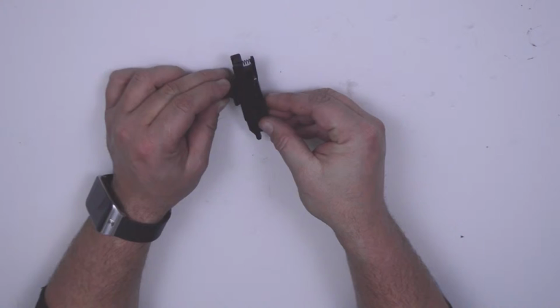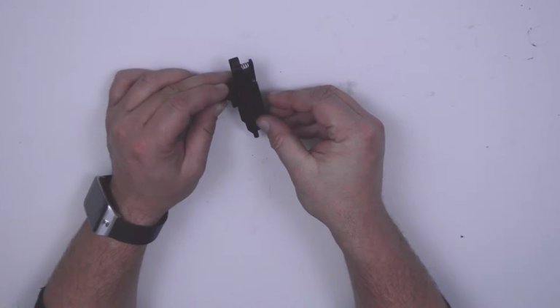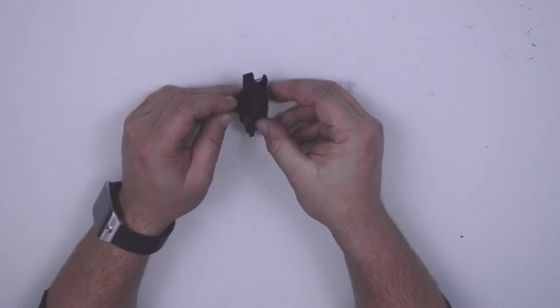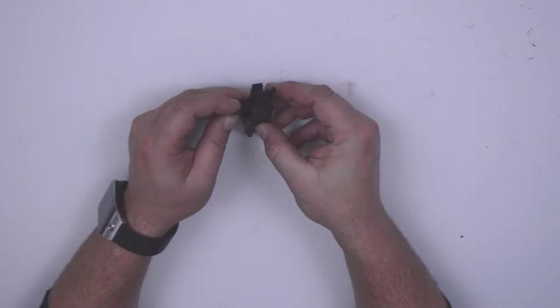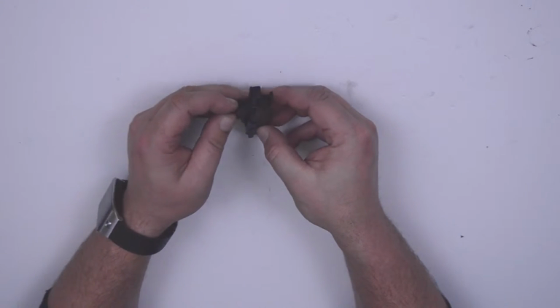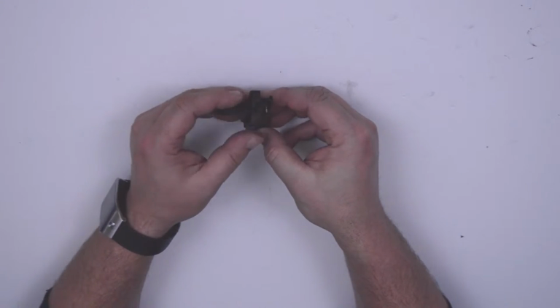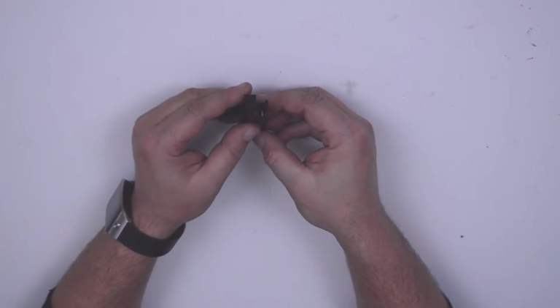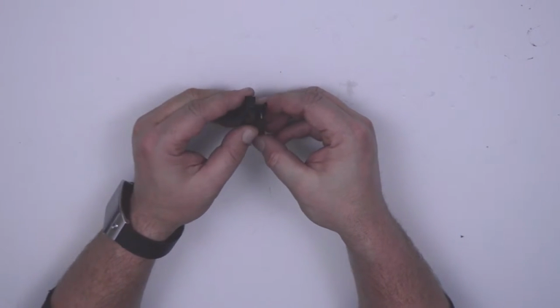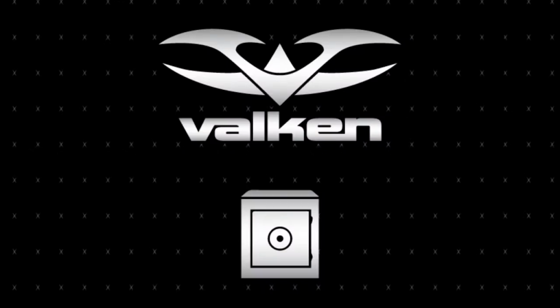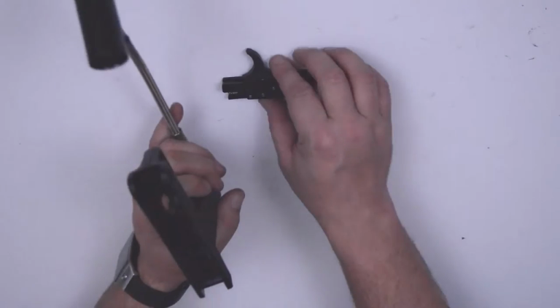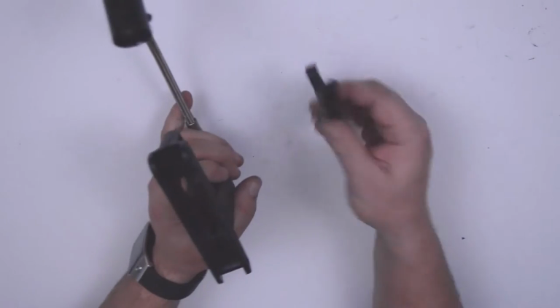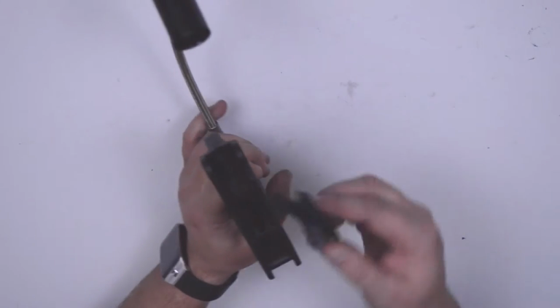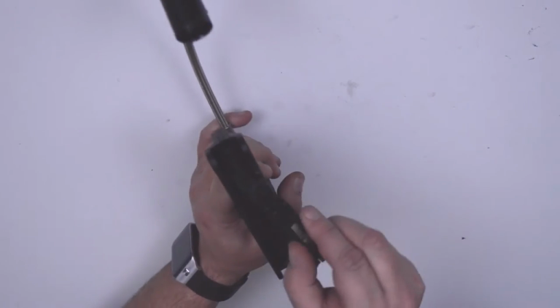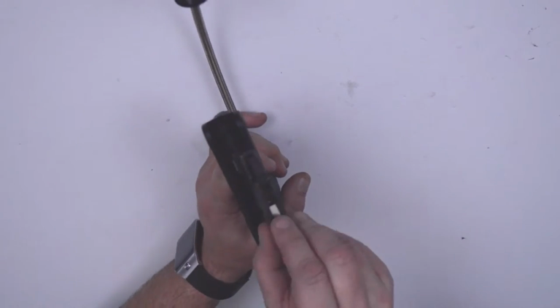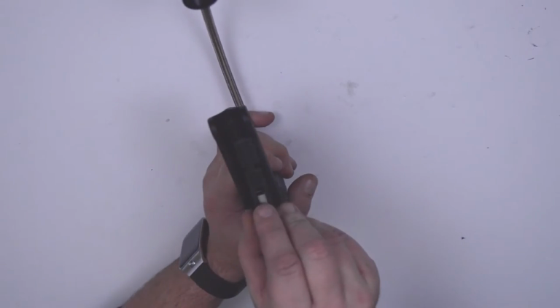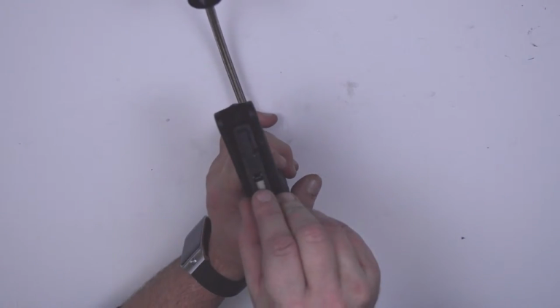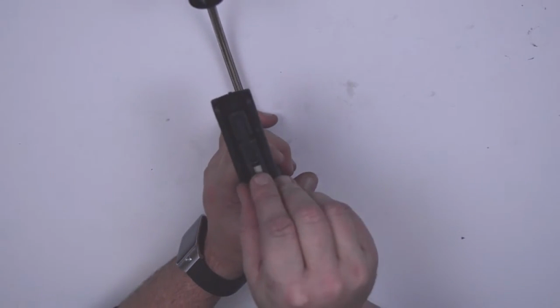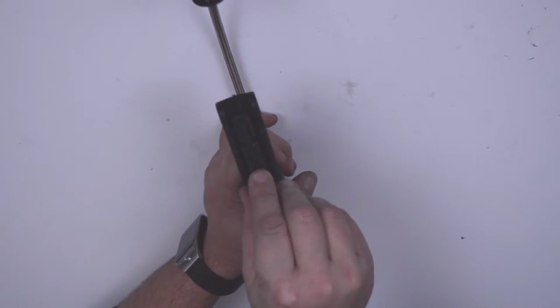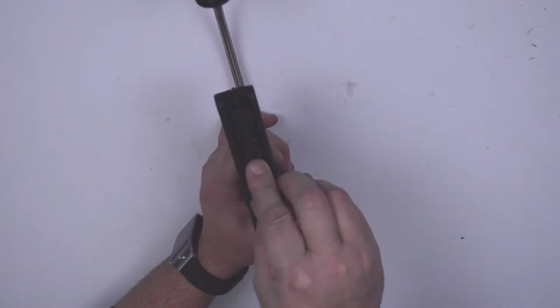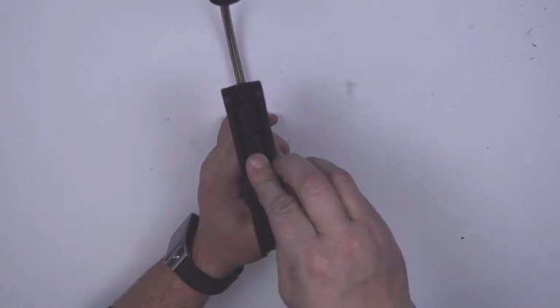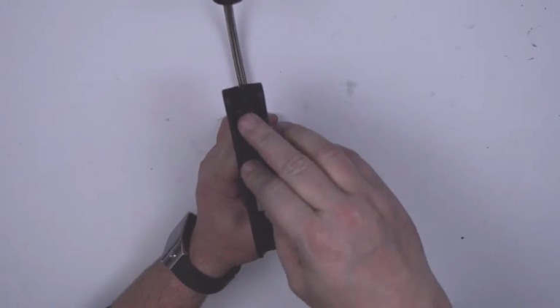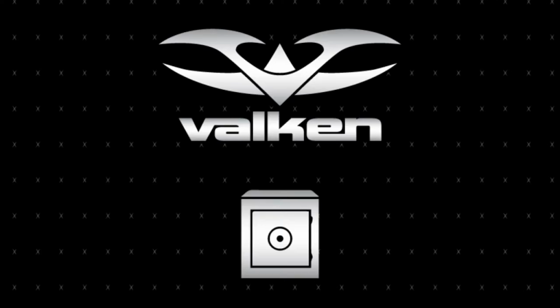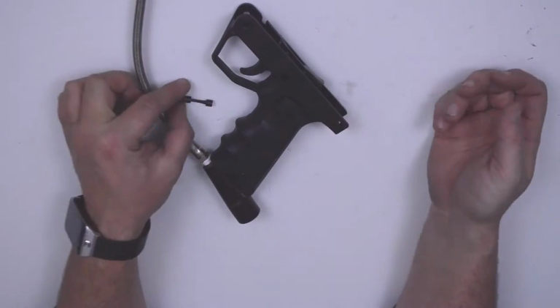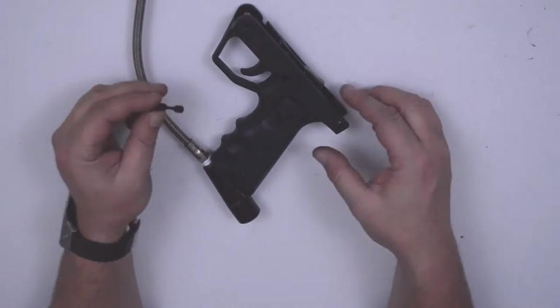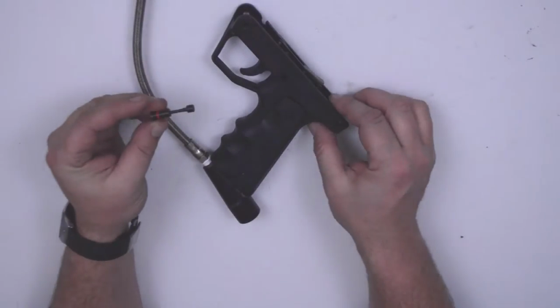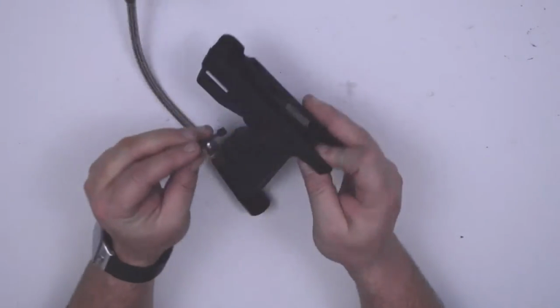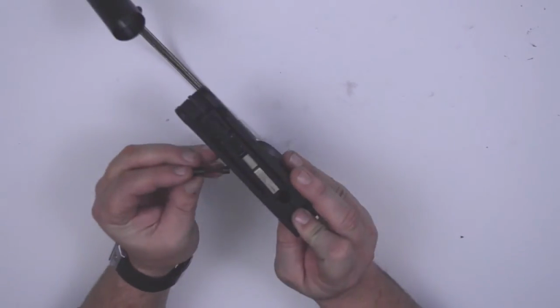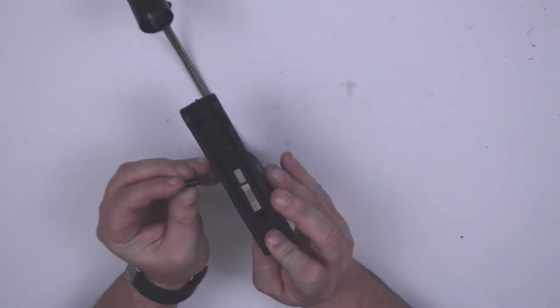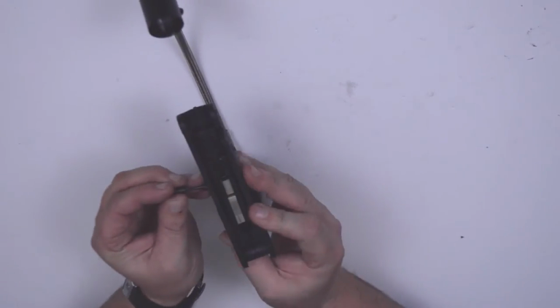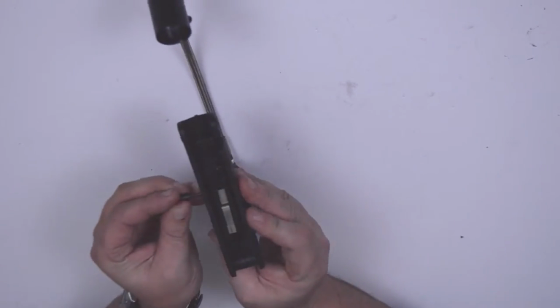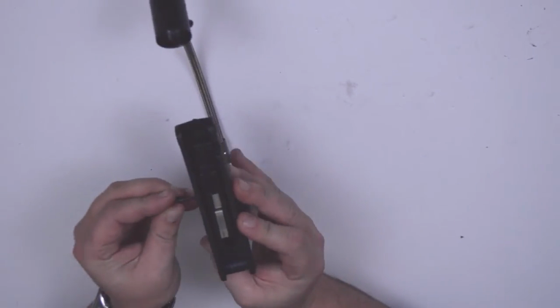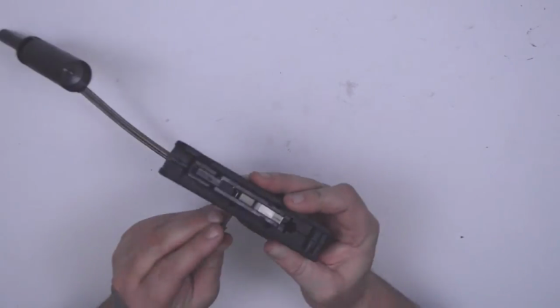Reinstall your trigger group into the trigger frame assembly and secure it with your safety pin.